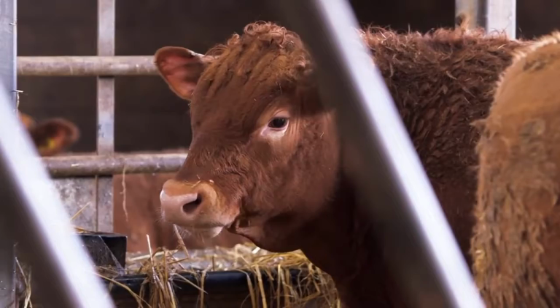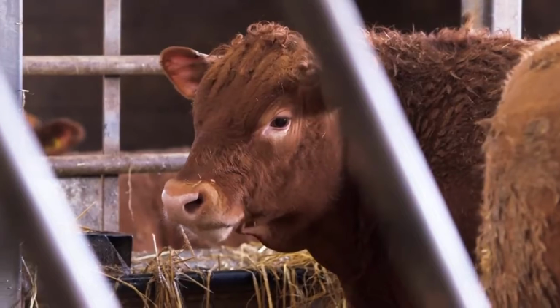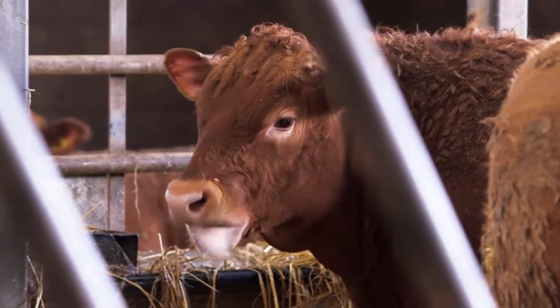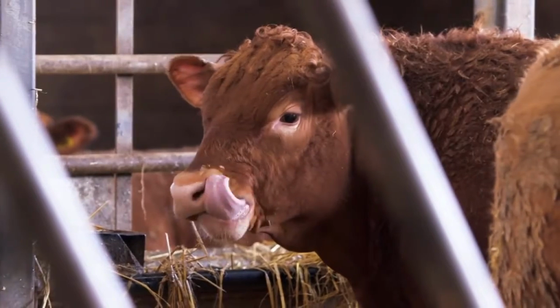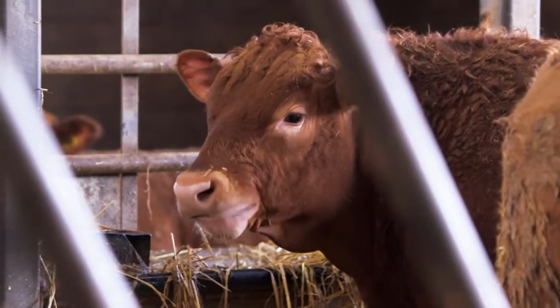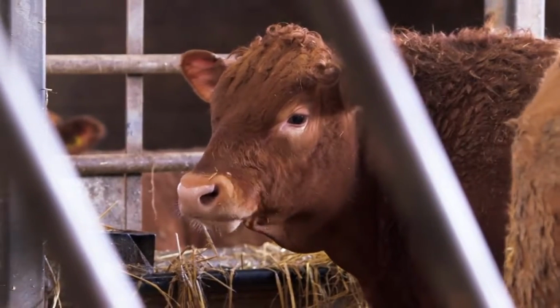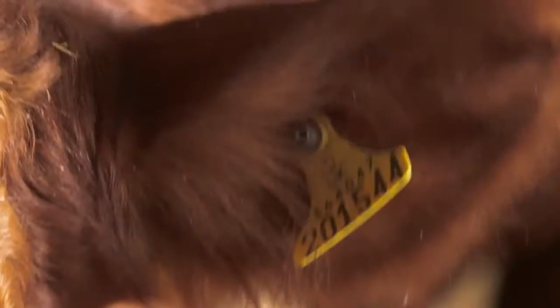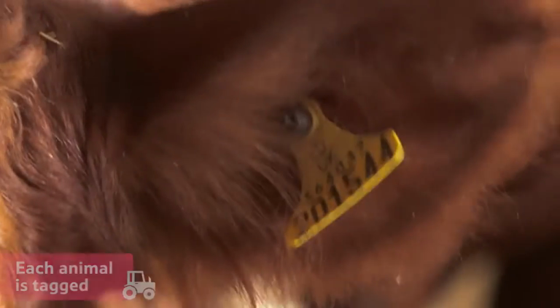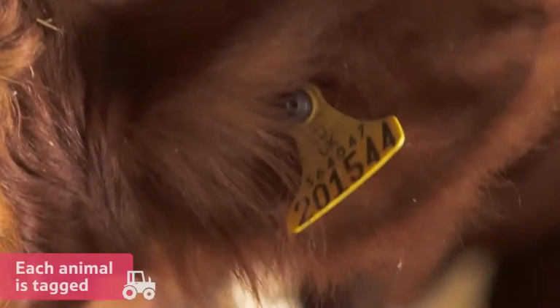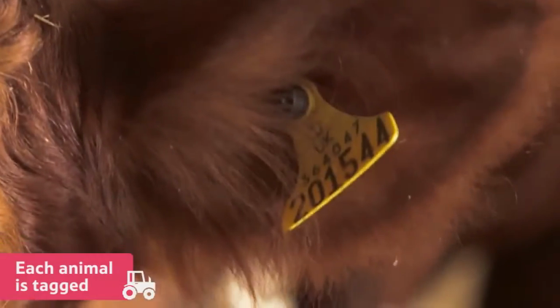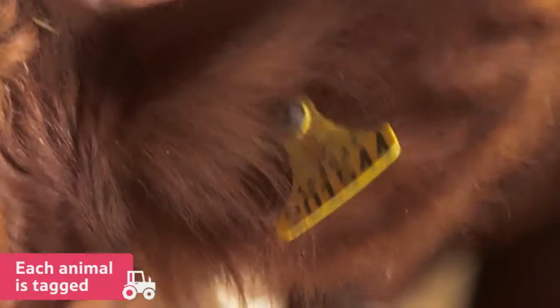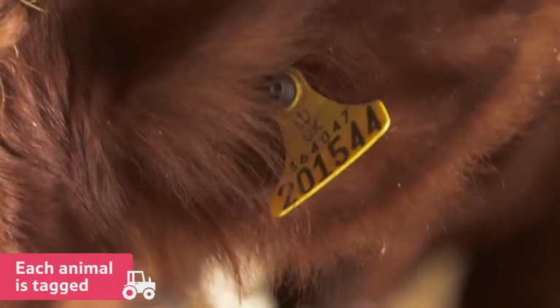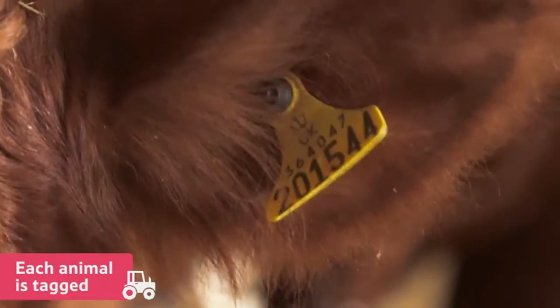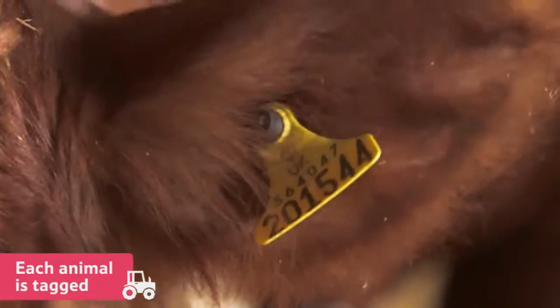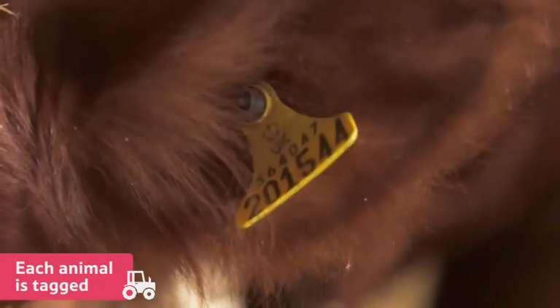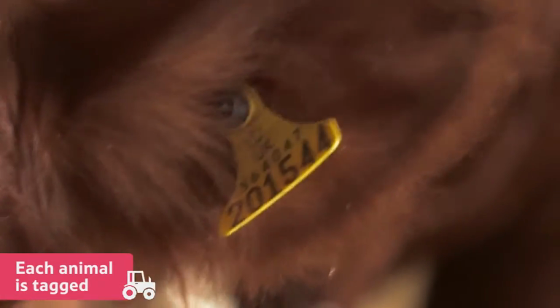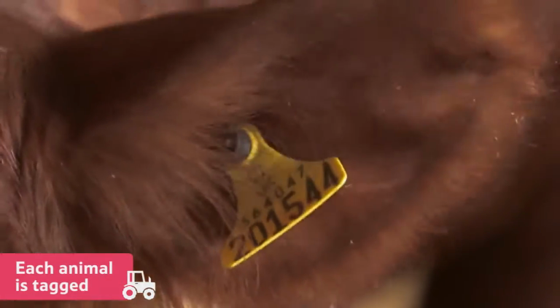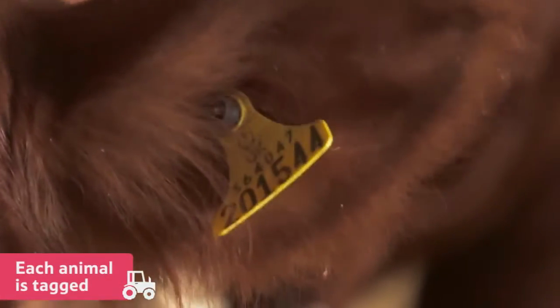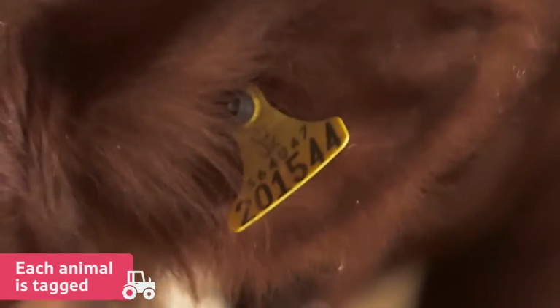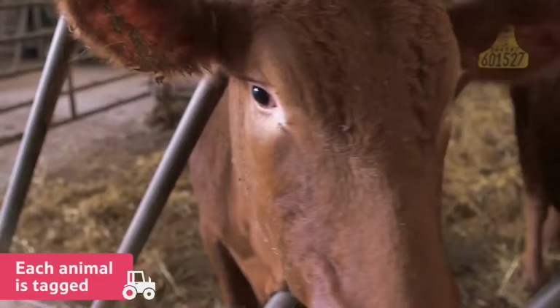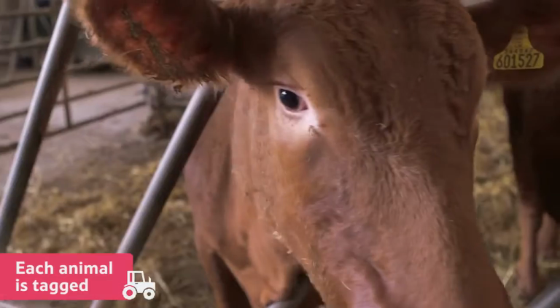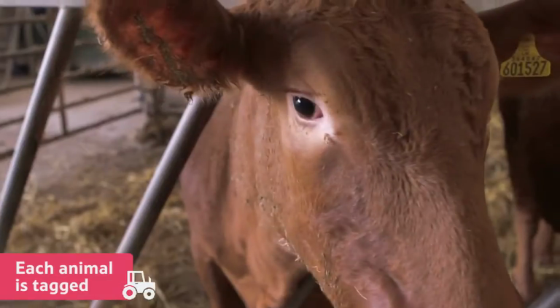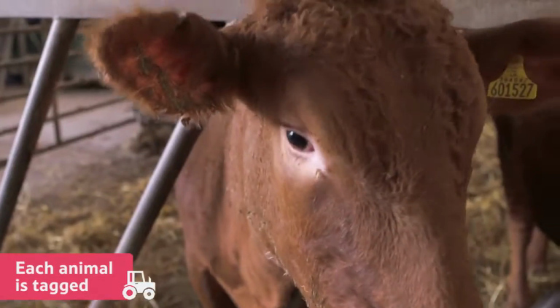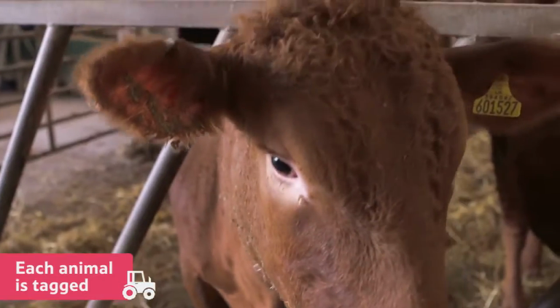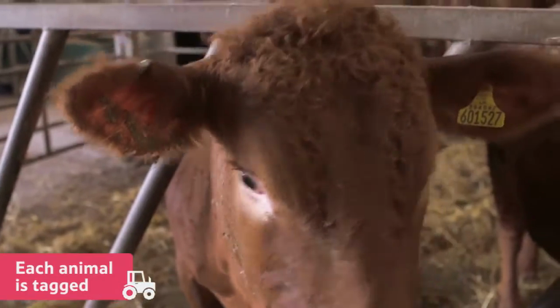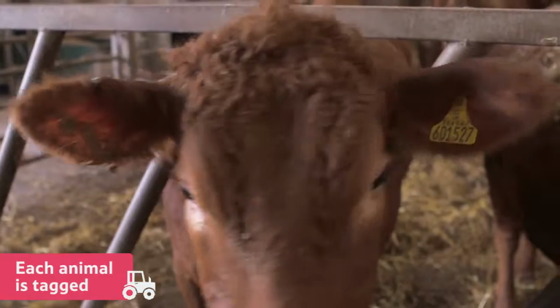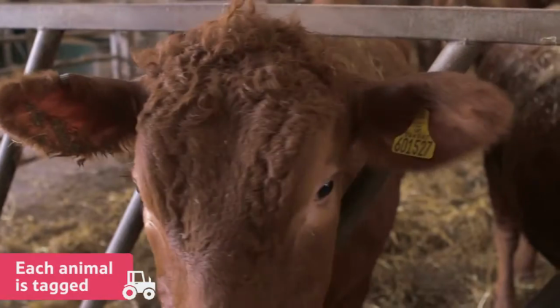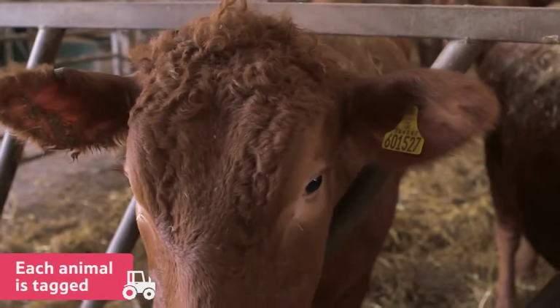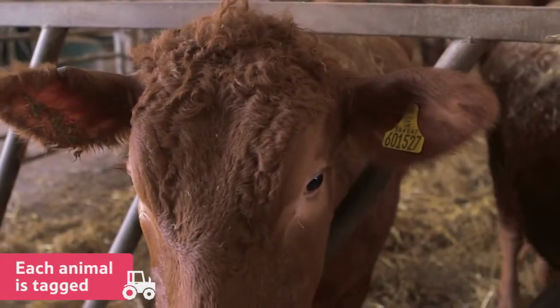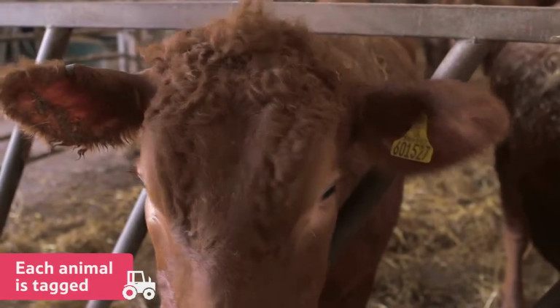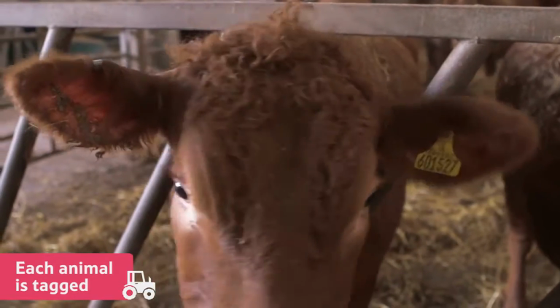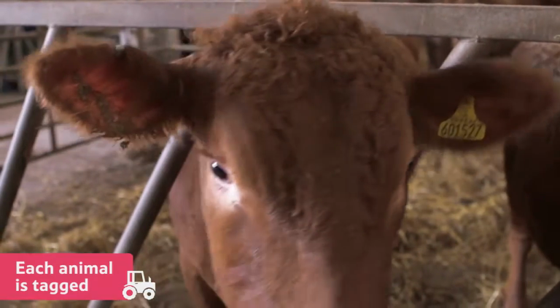Each animal is tagged so that it can be kept track of through each stage of its life. This is called an ear tag.